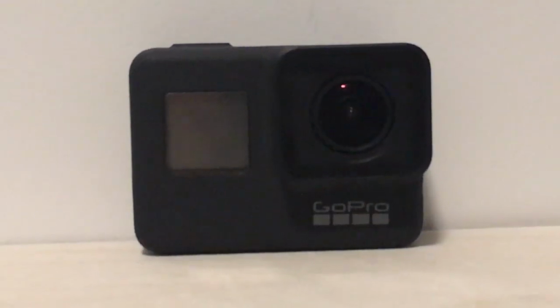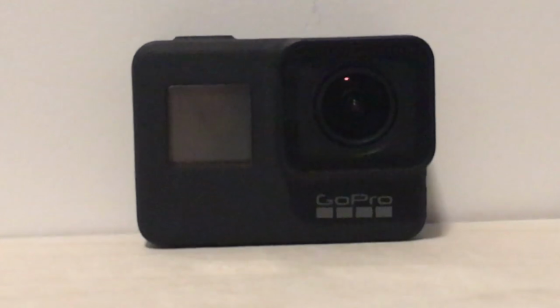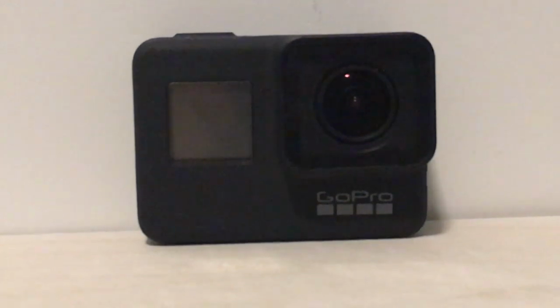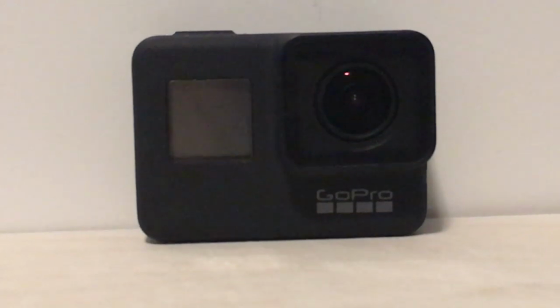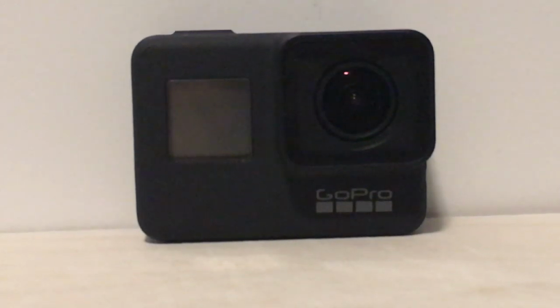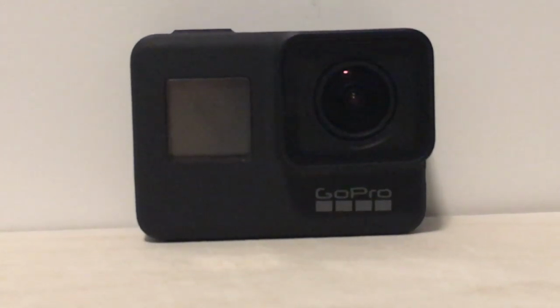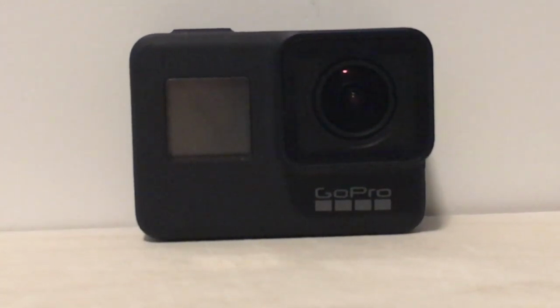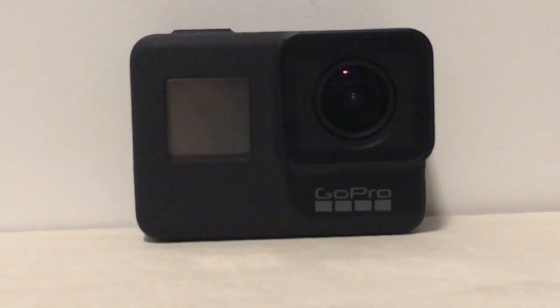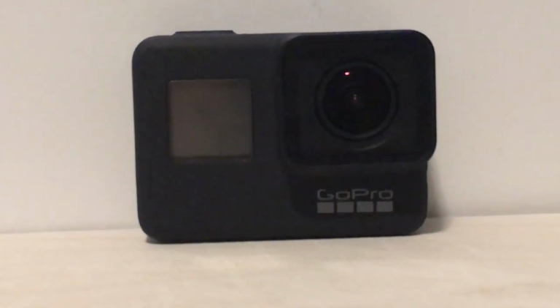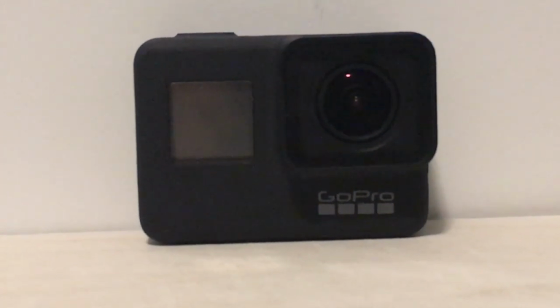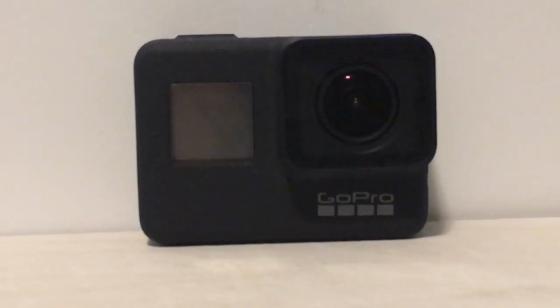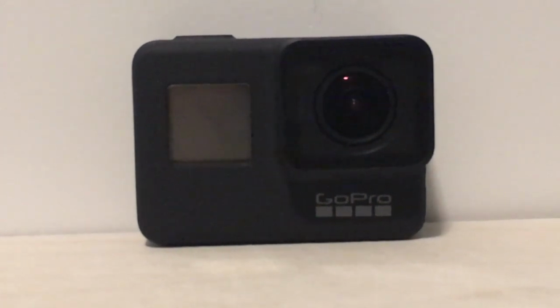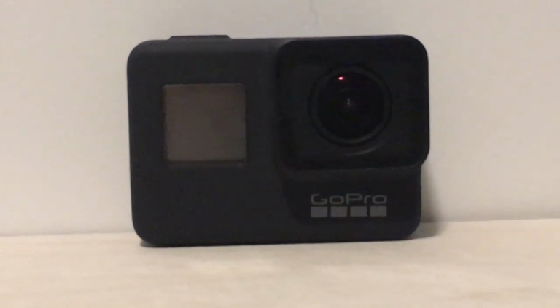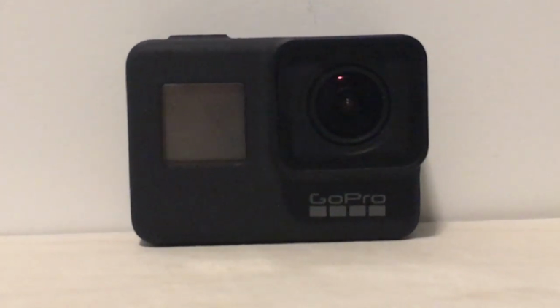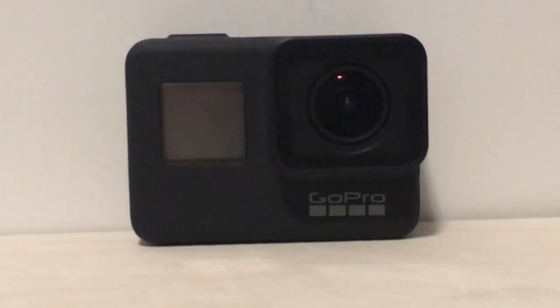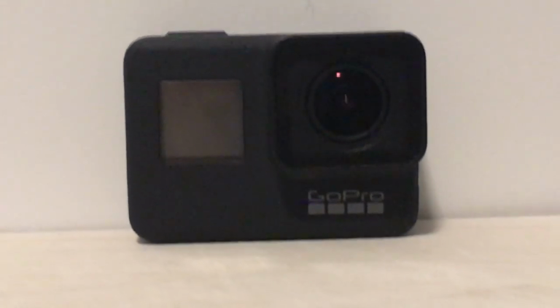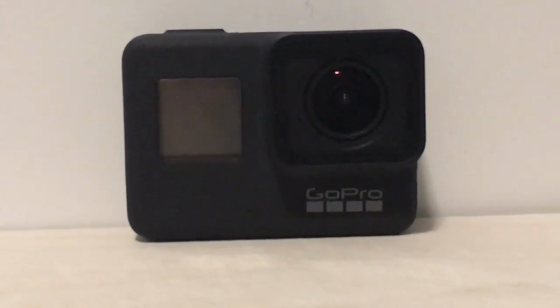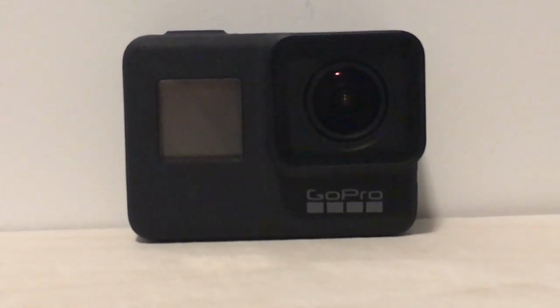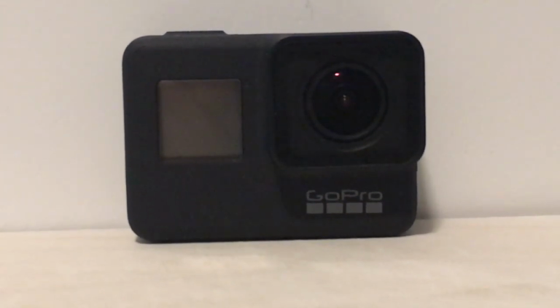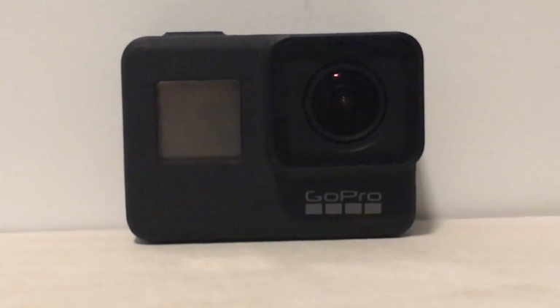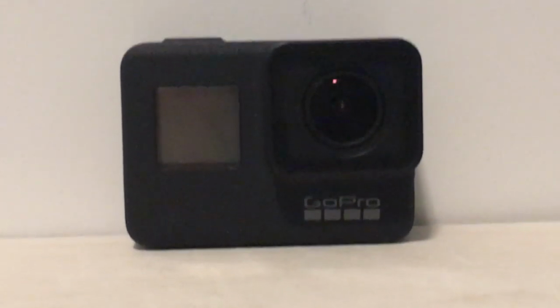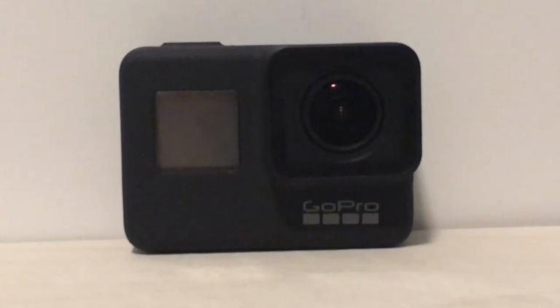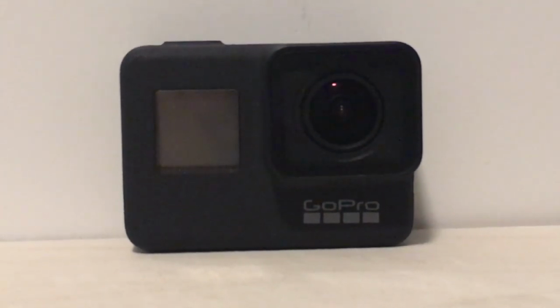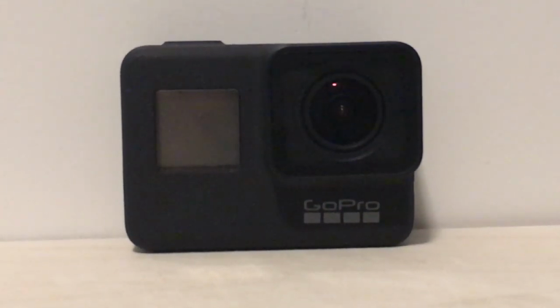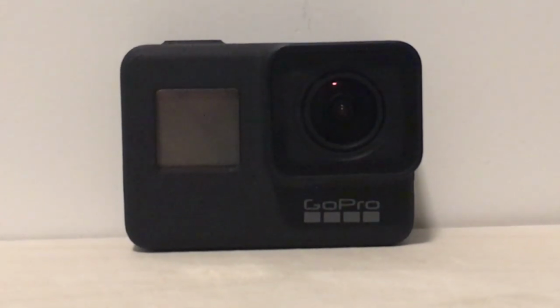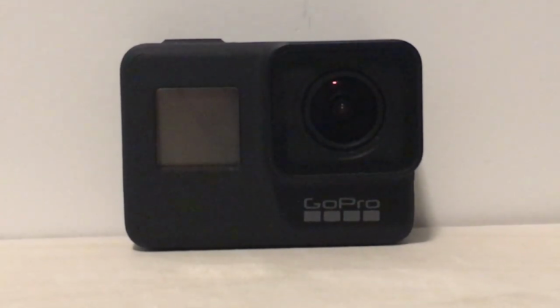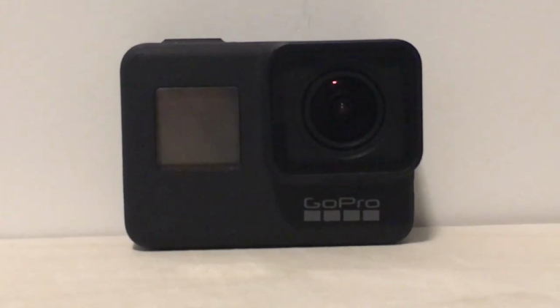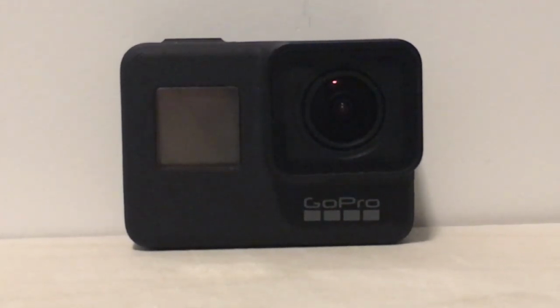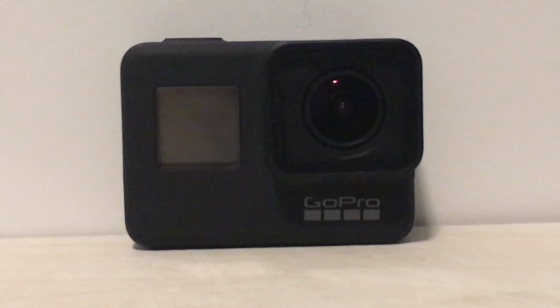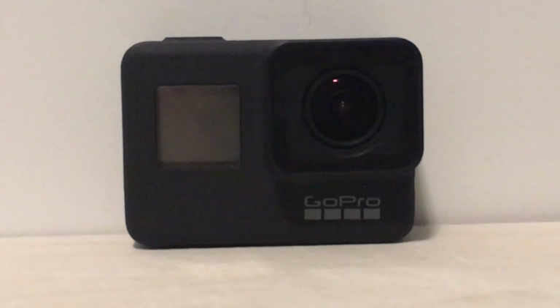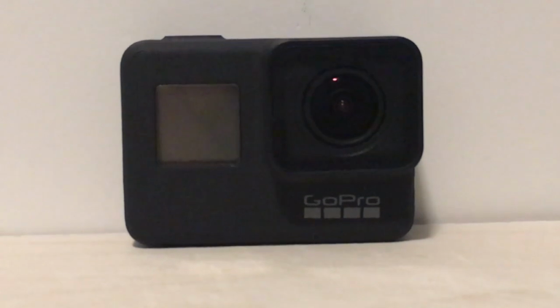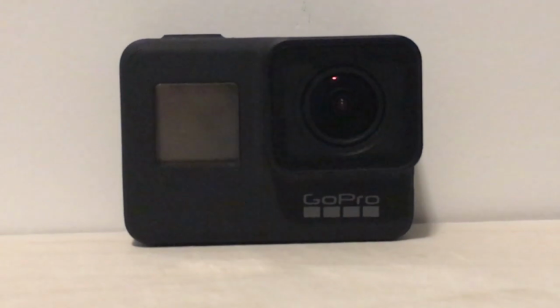Before we end the video, I'm going to show you how the GoPro Hero 7 Black records and the quality of its footage.